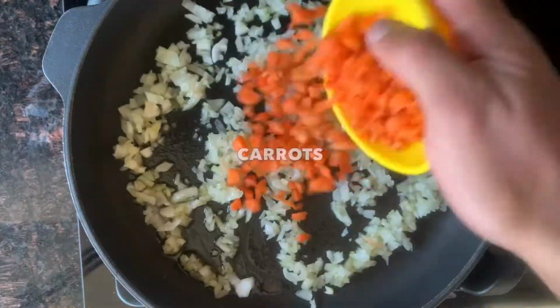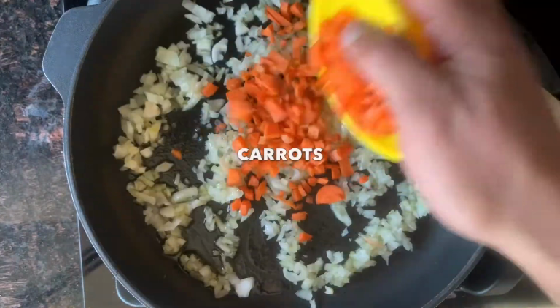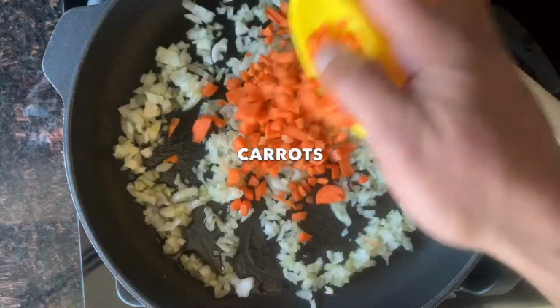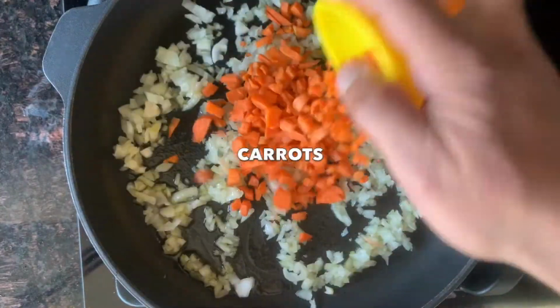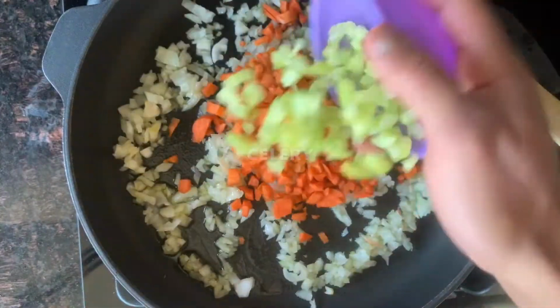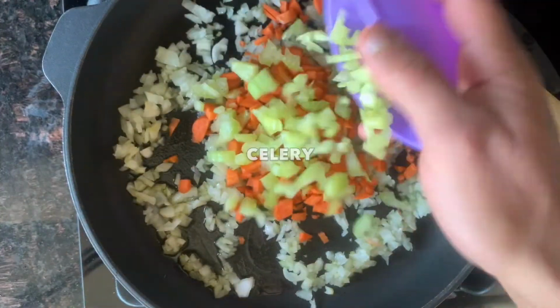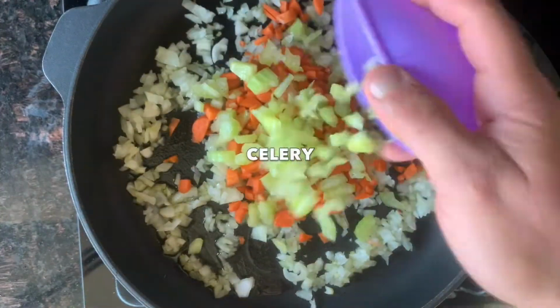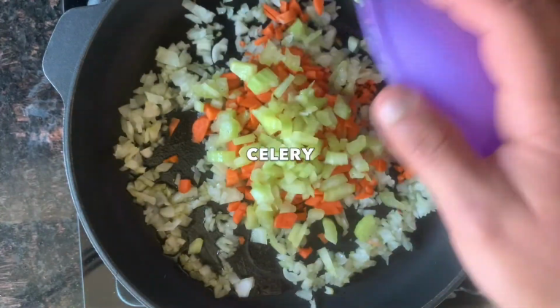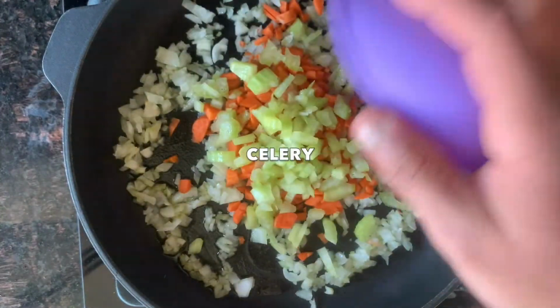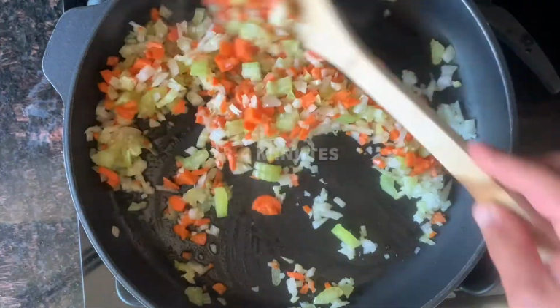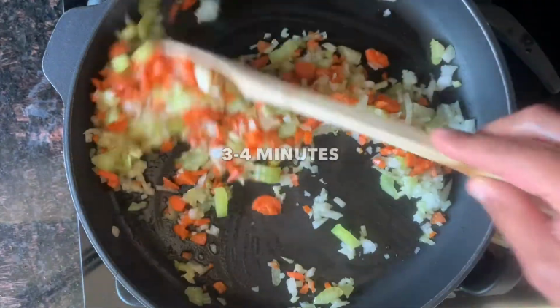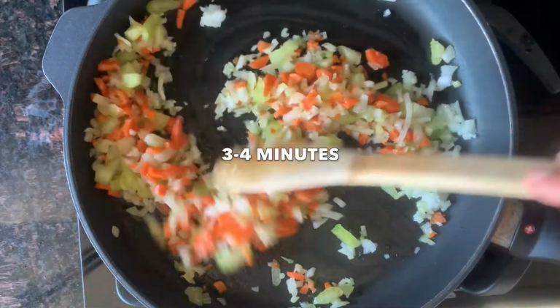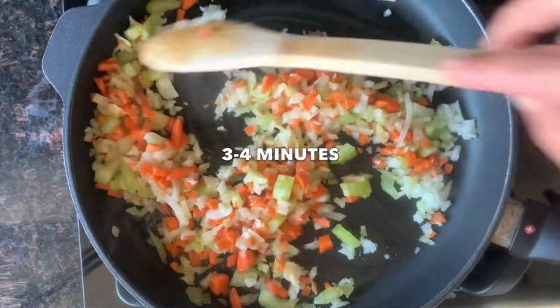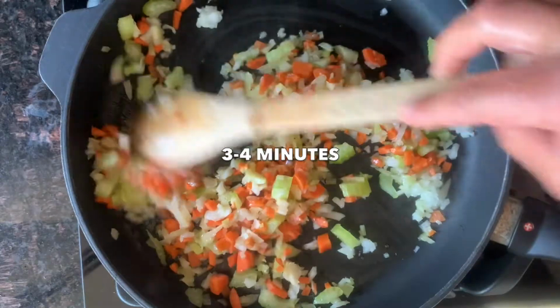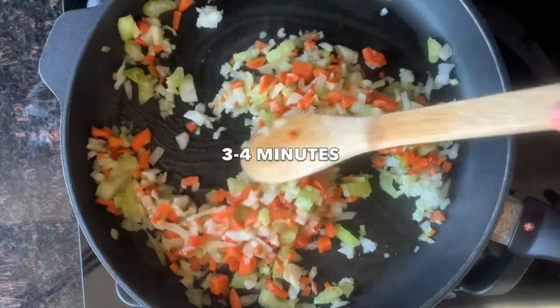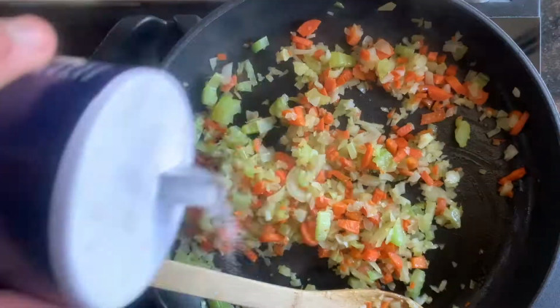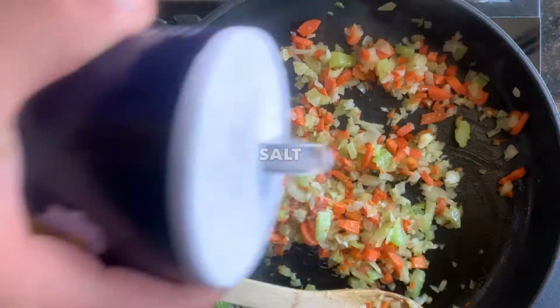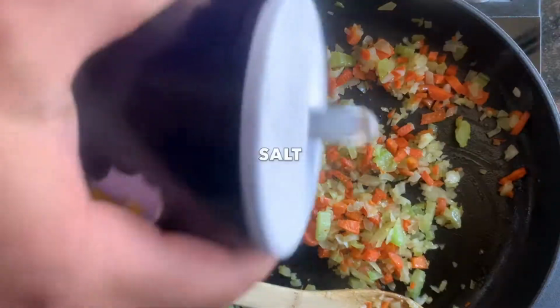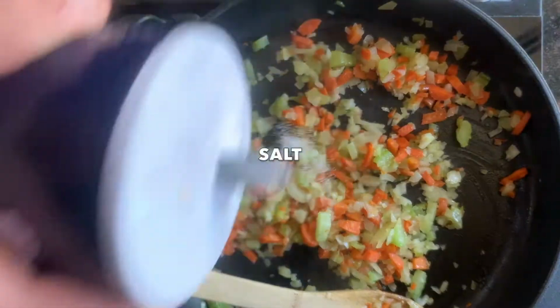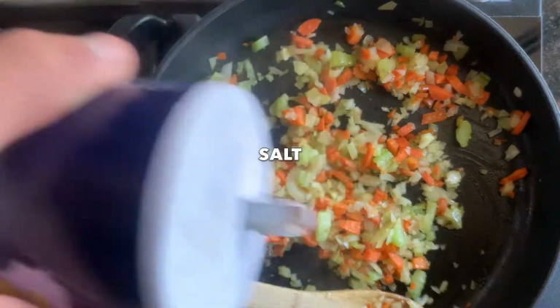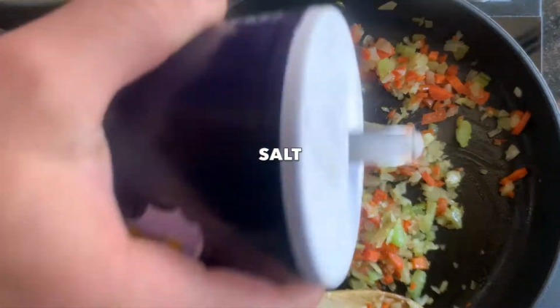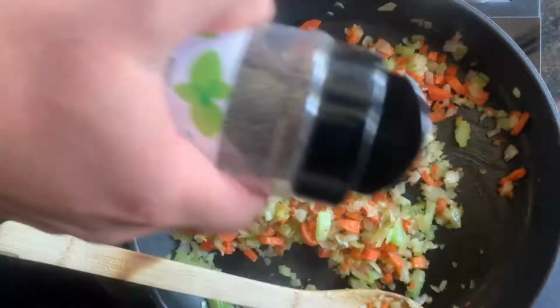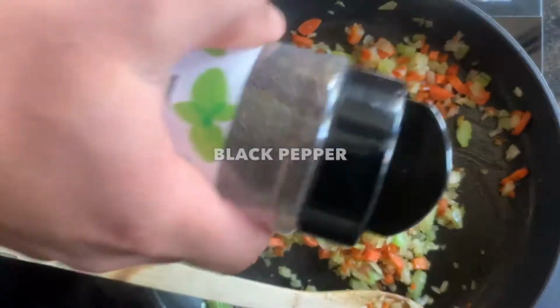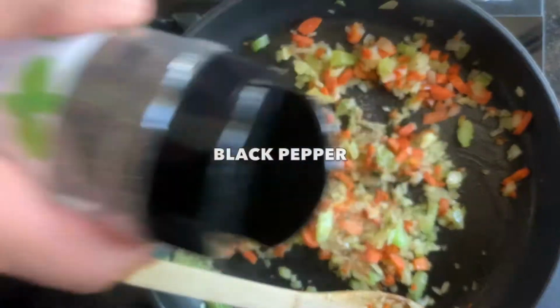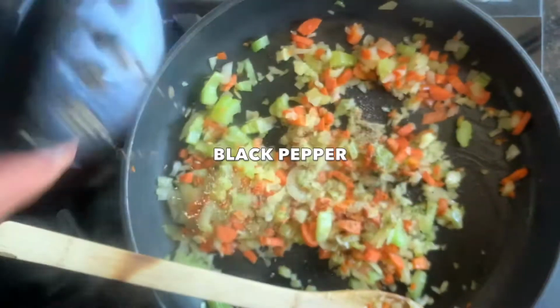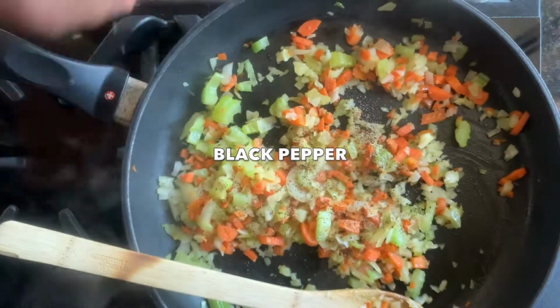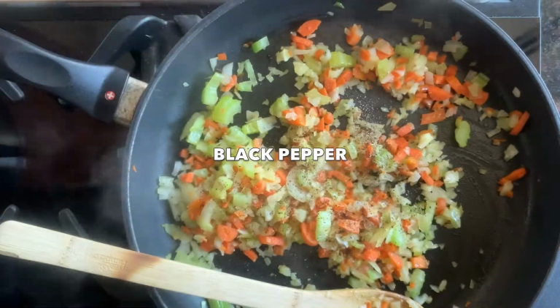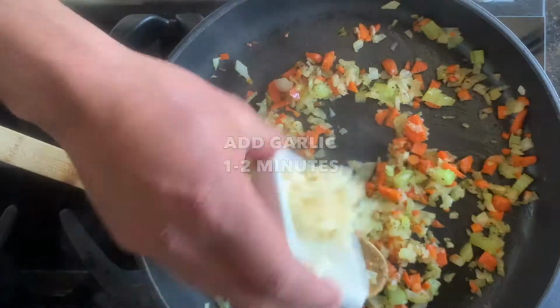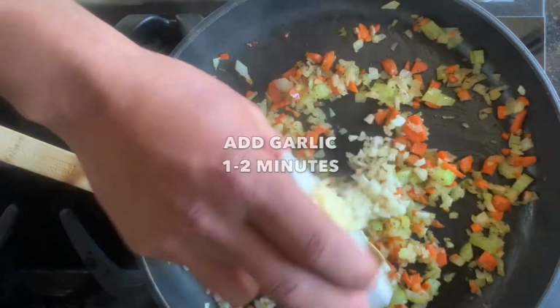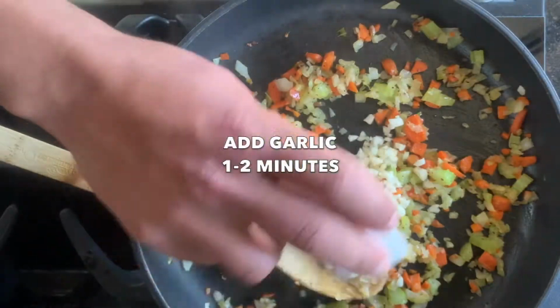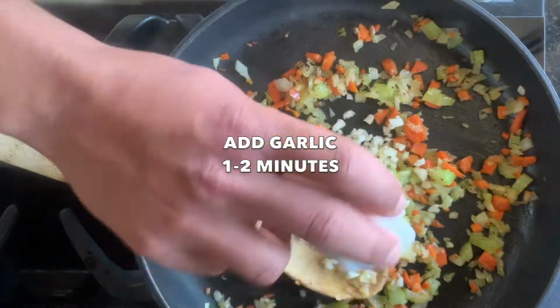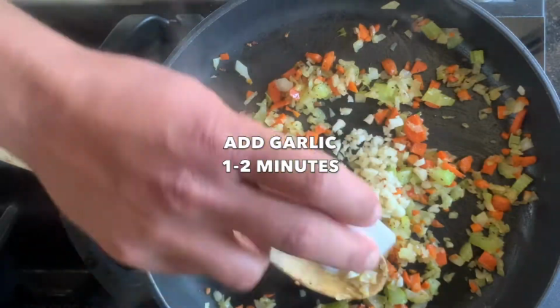Cook down those onions for about five minutes, add your celery and carrots, cook for another three to four minutes, and season it with some salt and pepper.